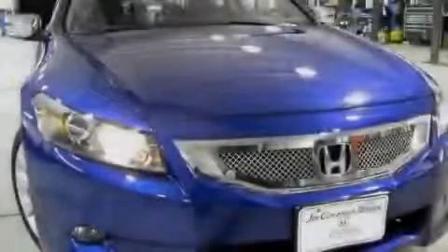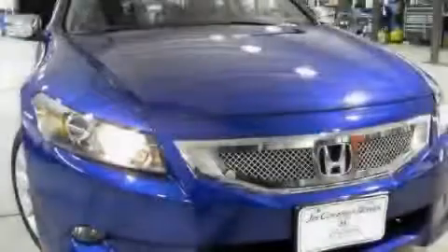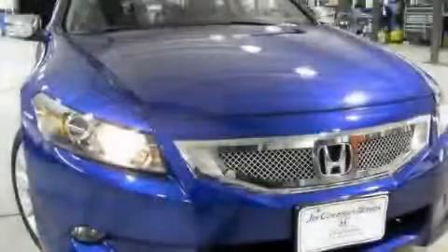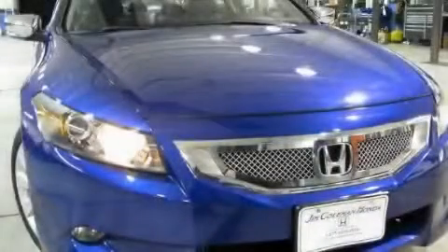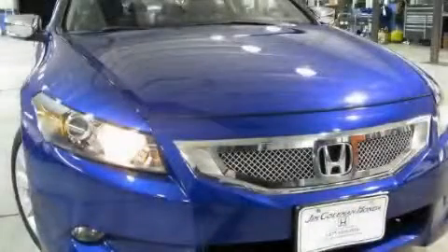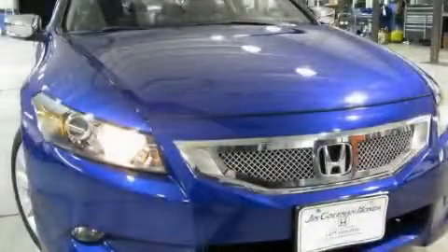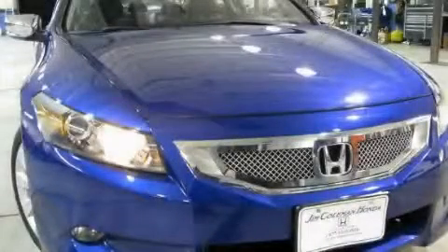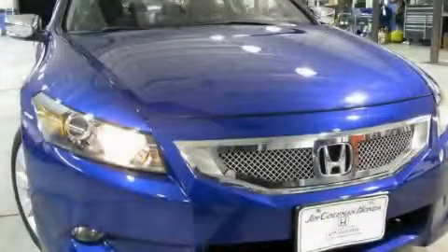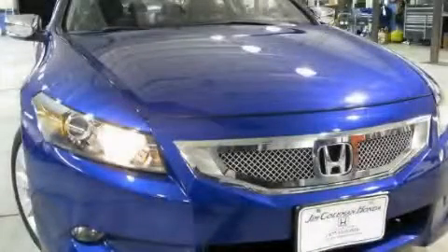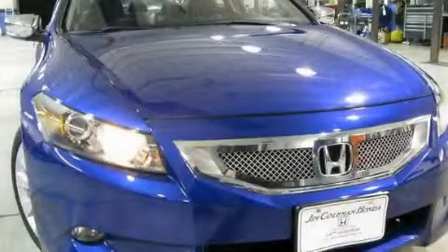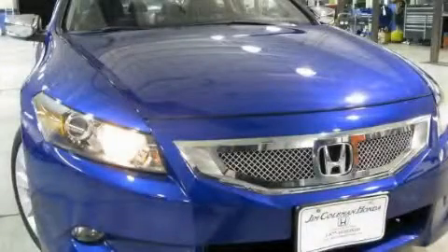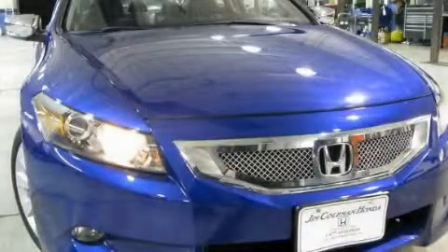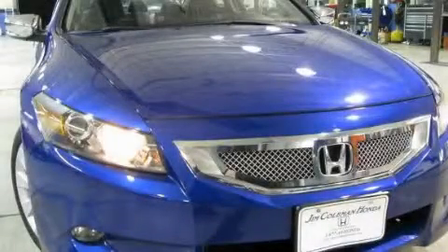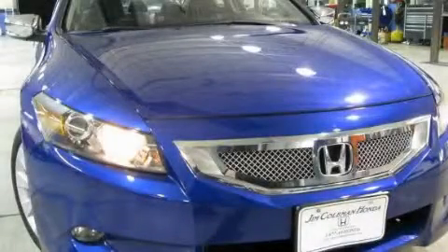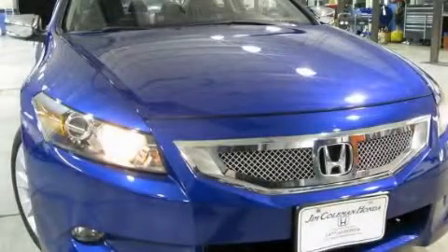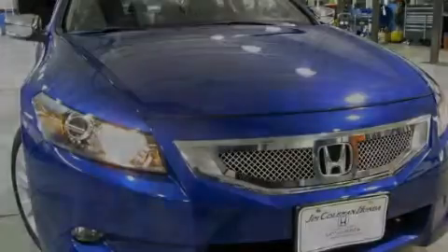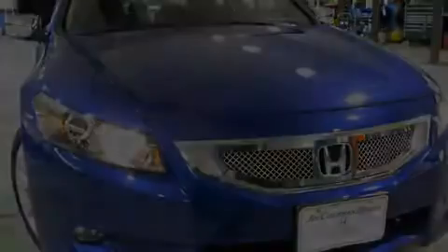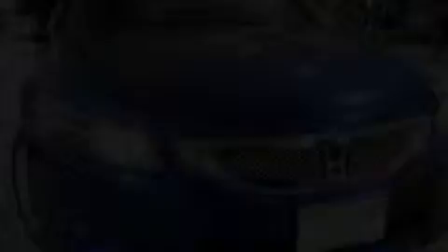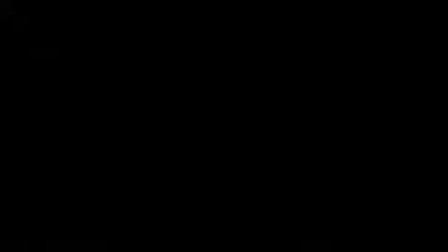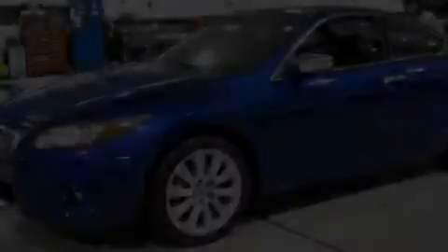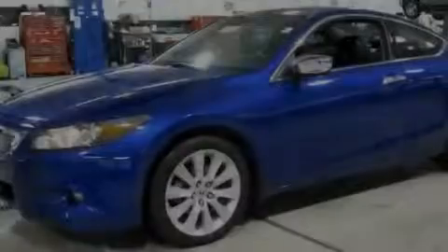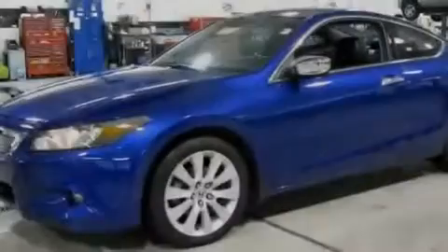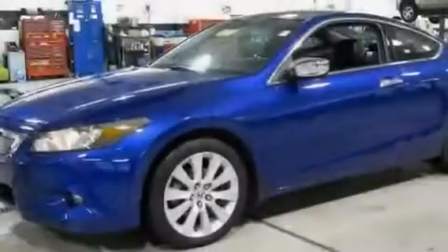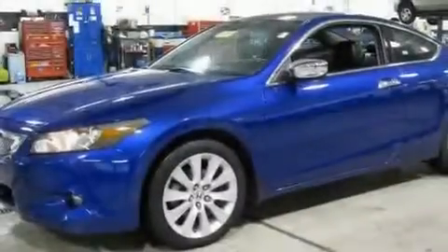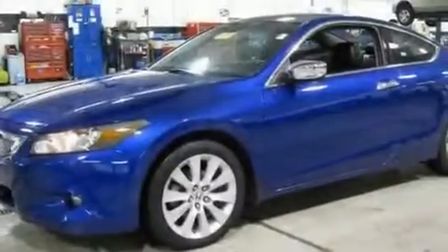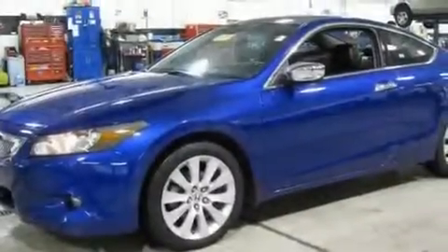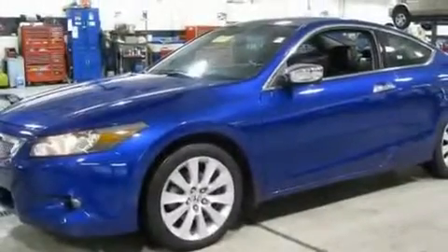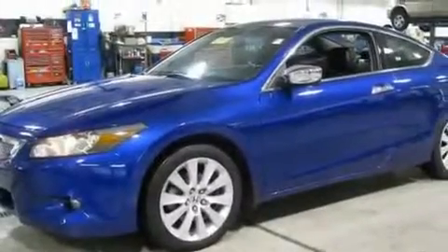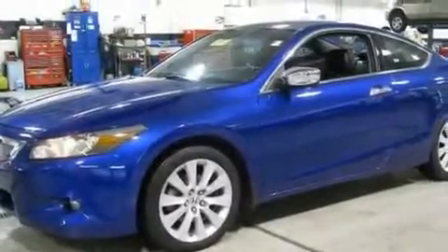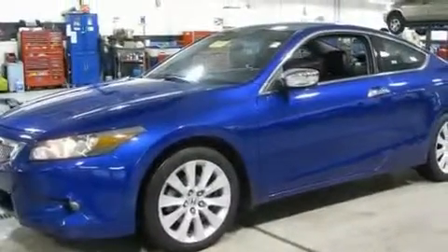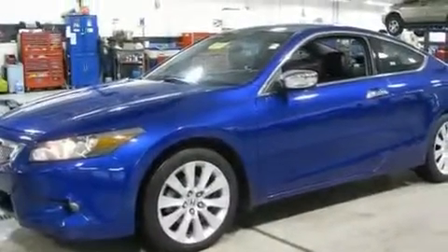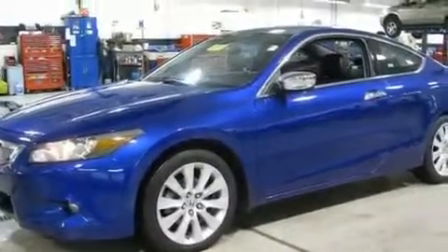This is a 2009 Honda Accord. It has a 3.5 liter 6-cylinder engine and an automatic transmission.